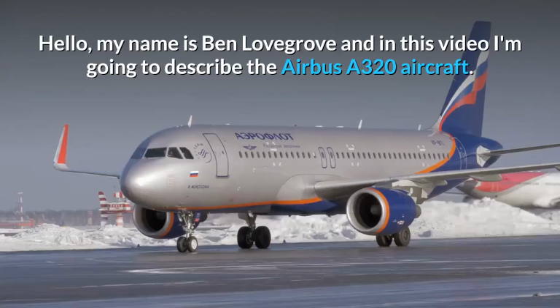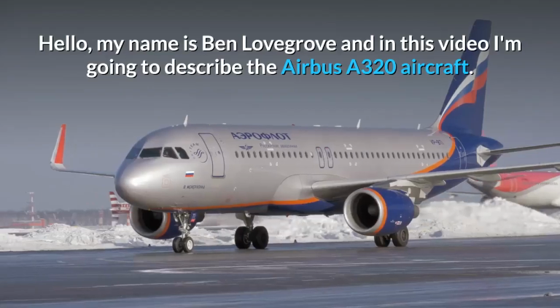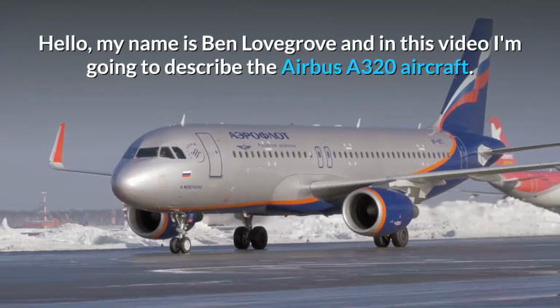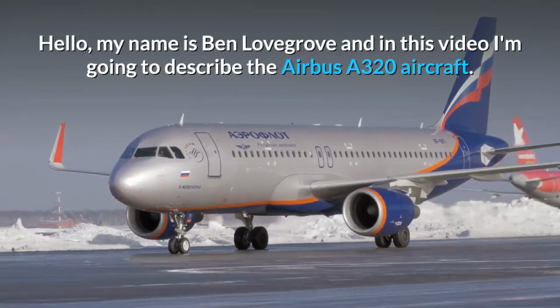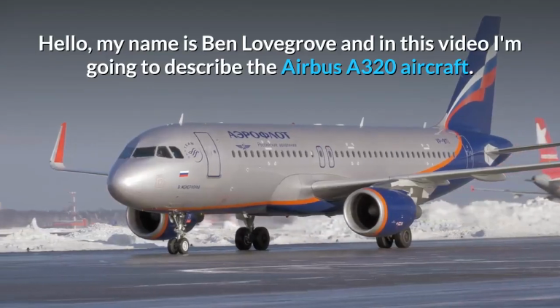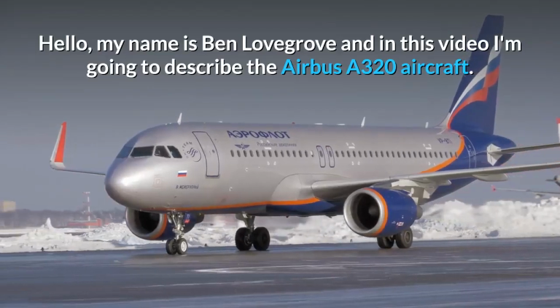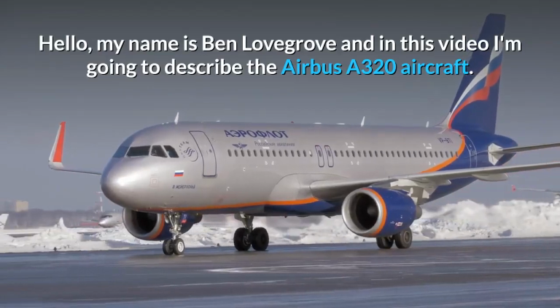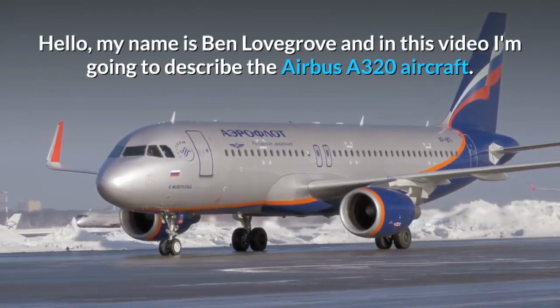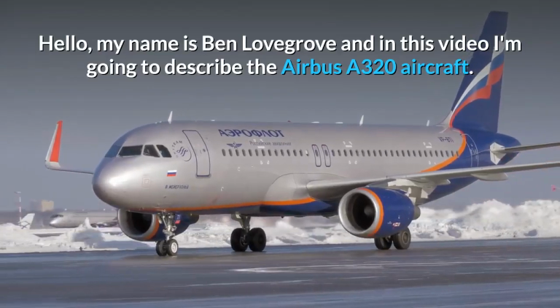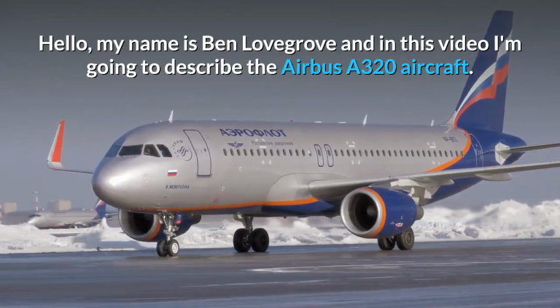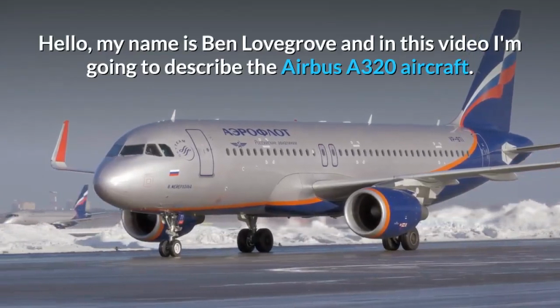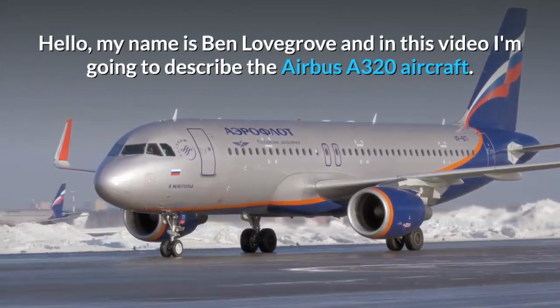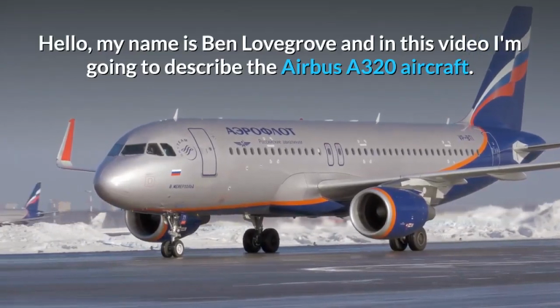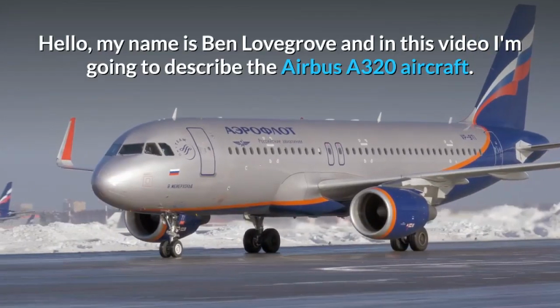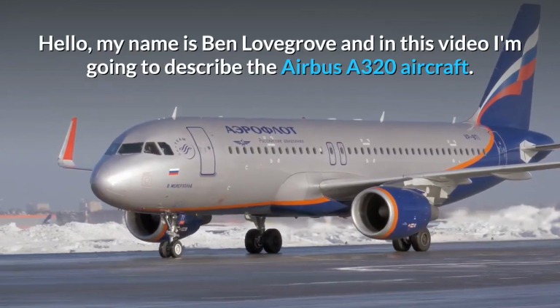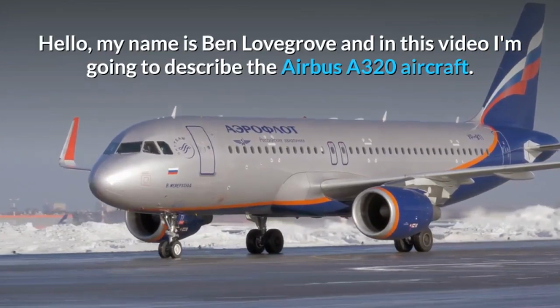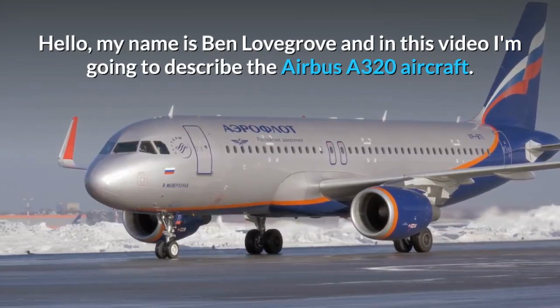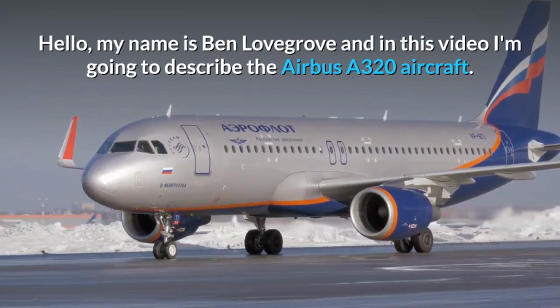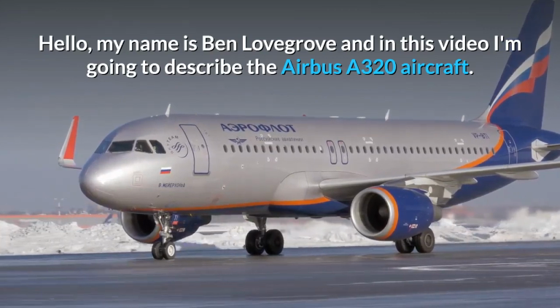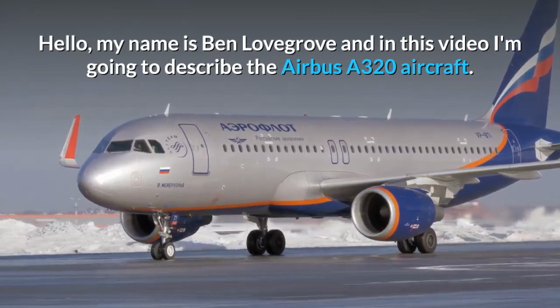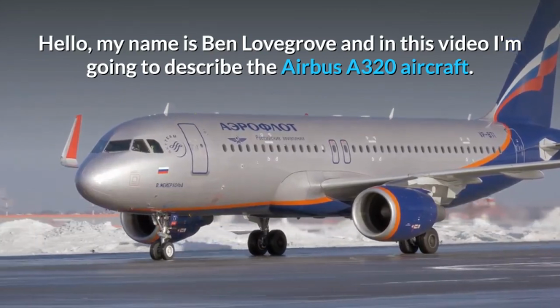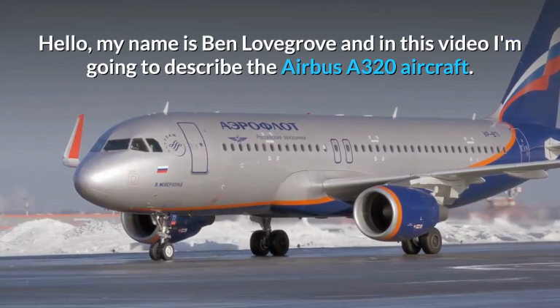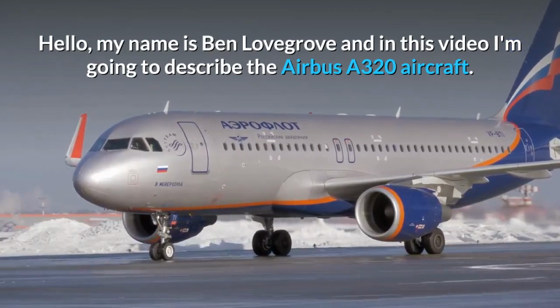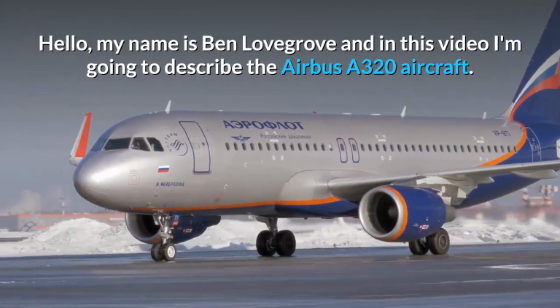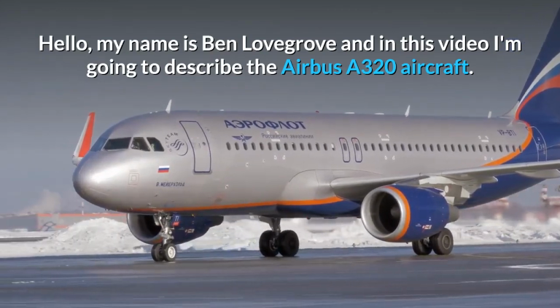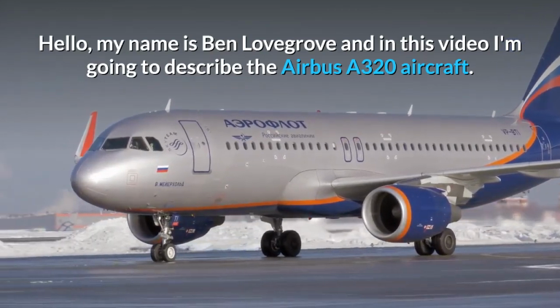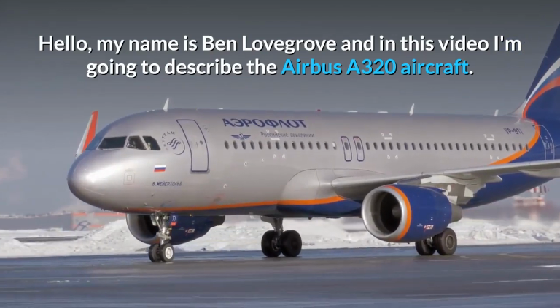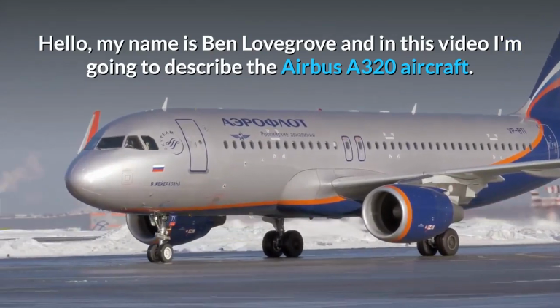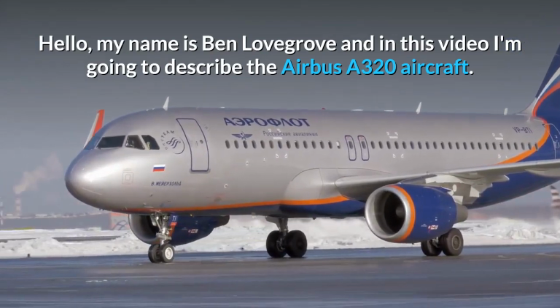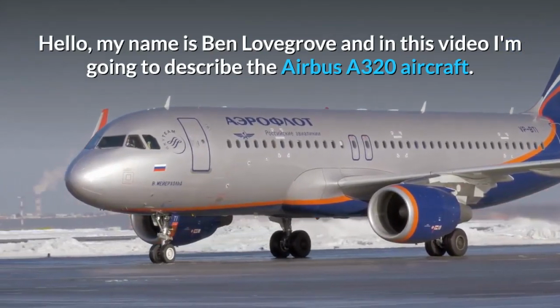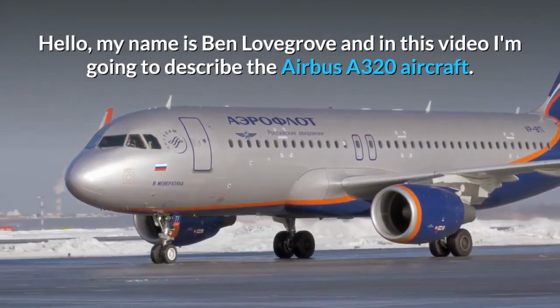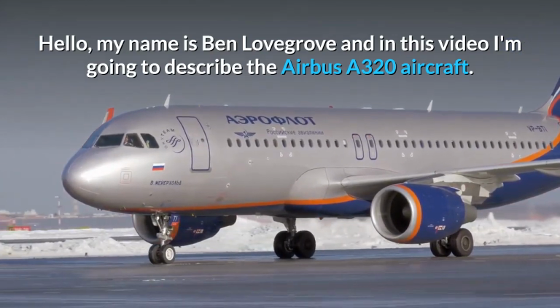Hello, my name is Ben Lovegrove and in this video I'm going to describe the Airbus A320 aircraft.